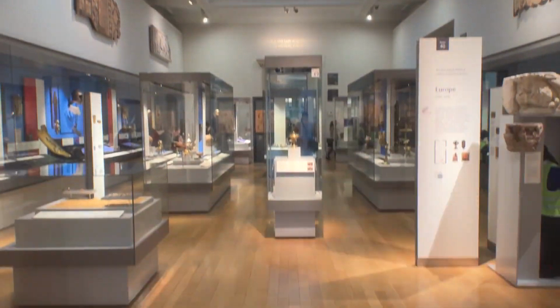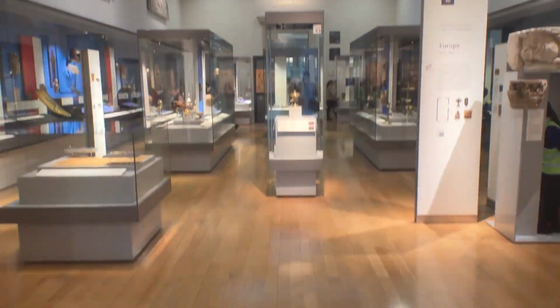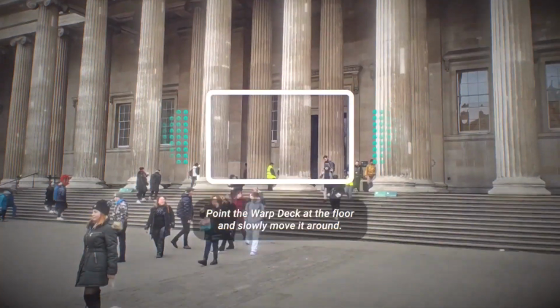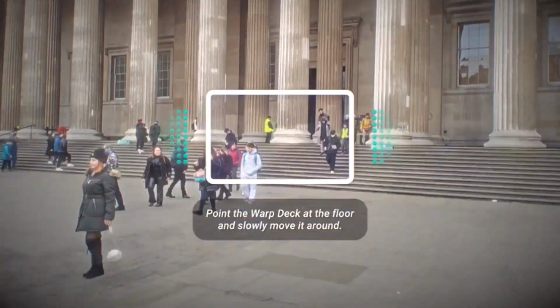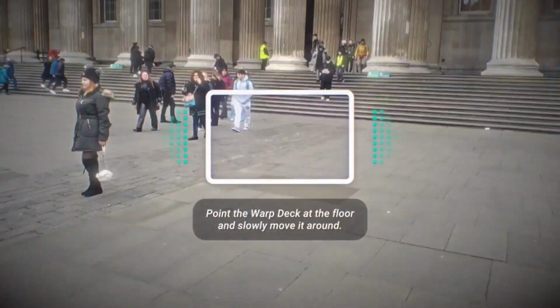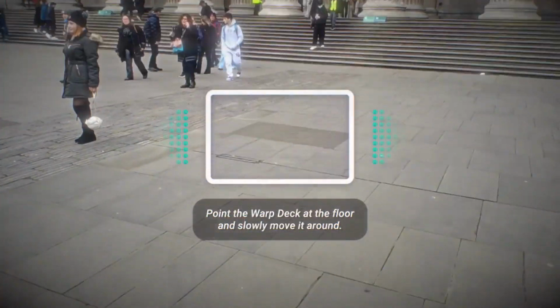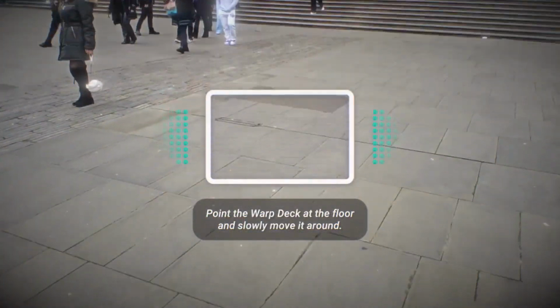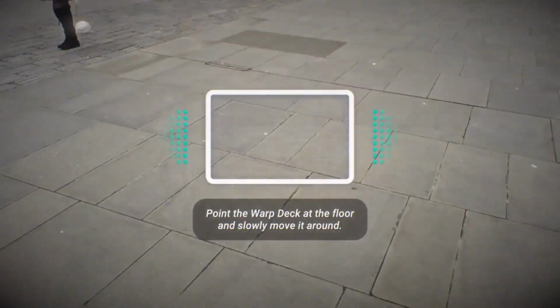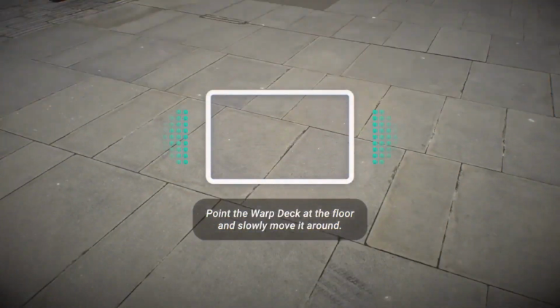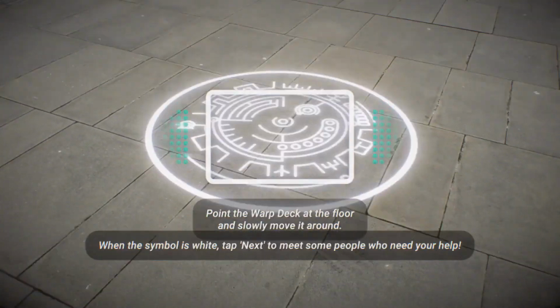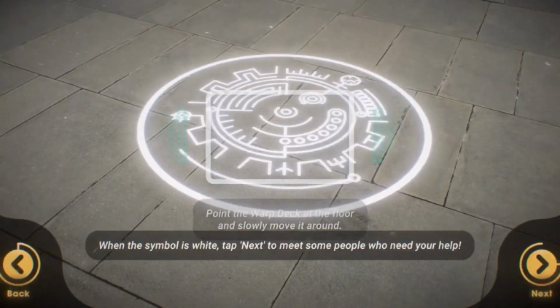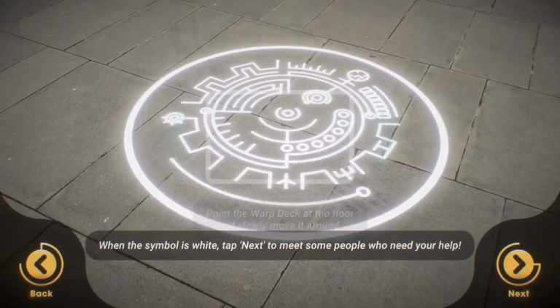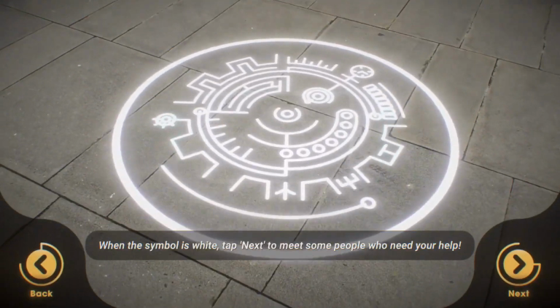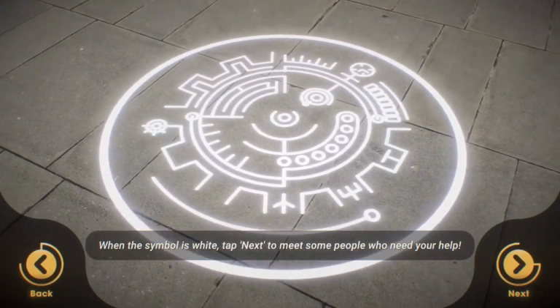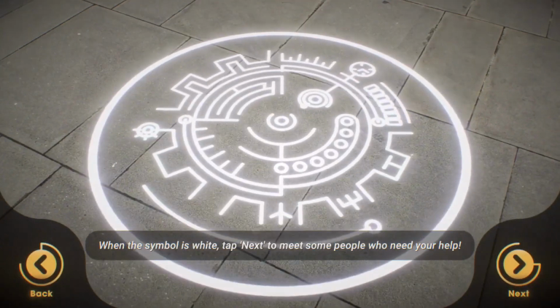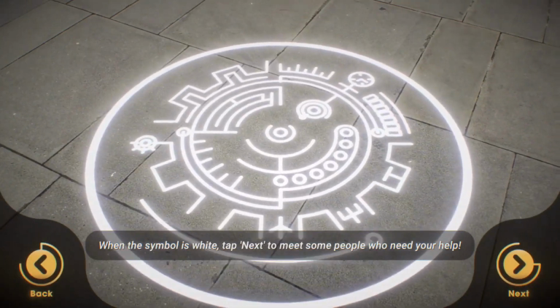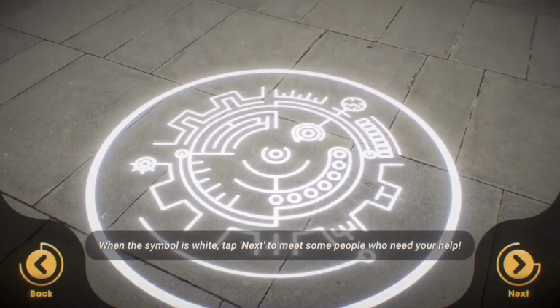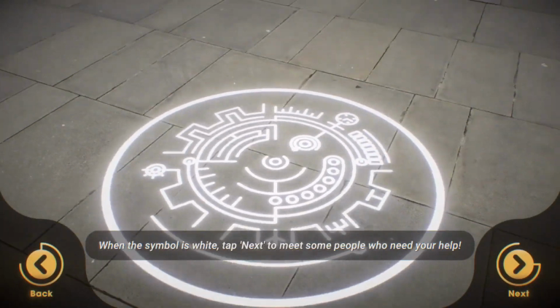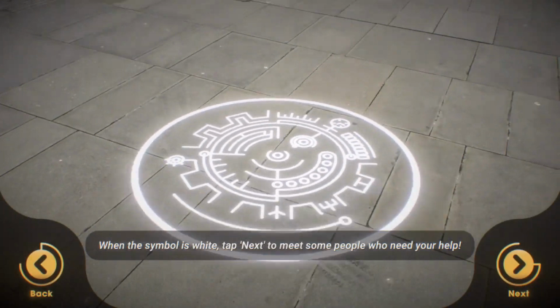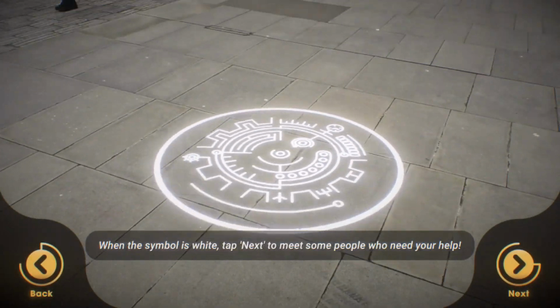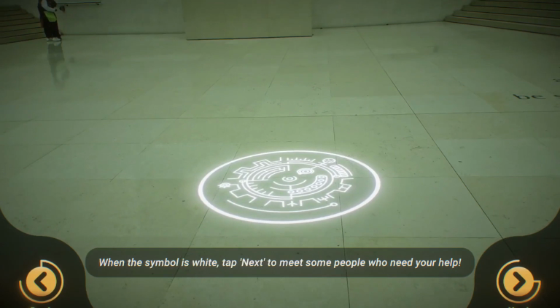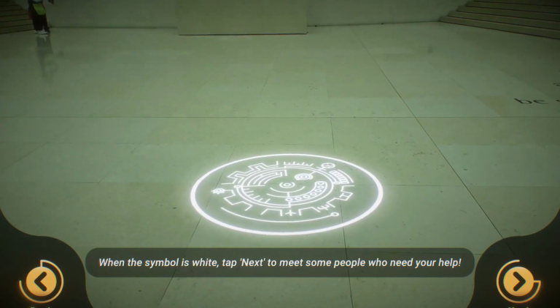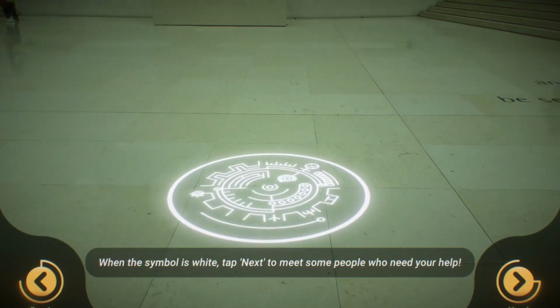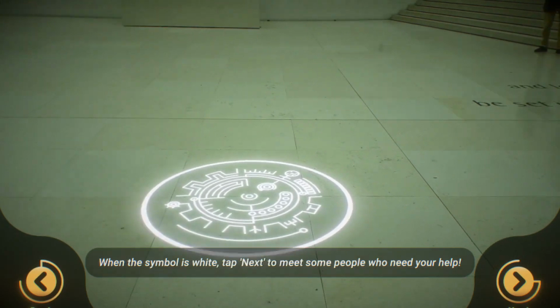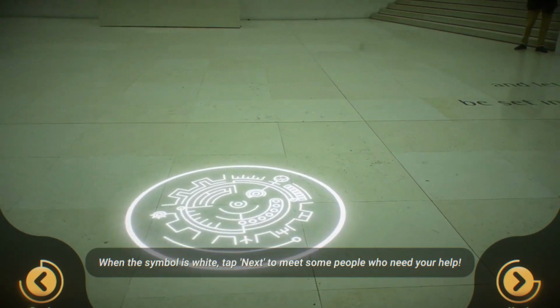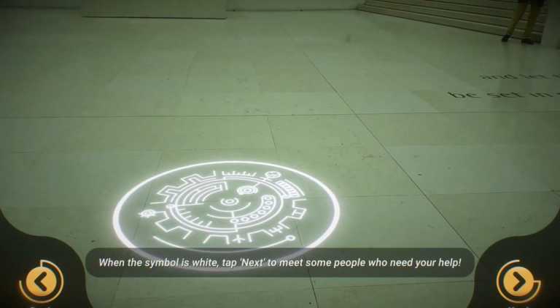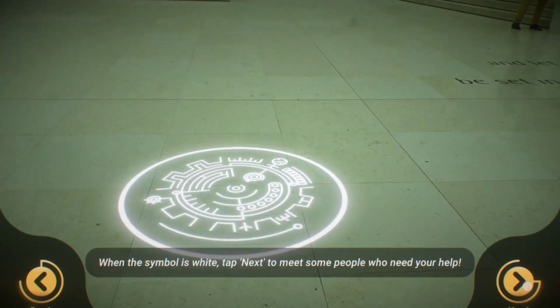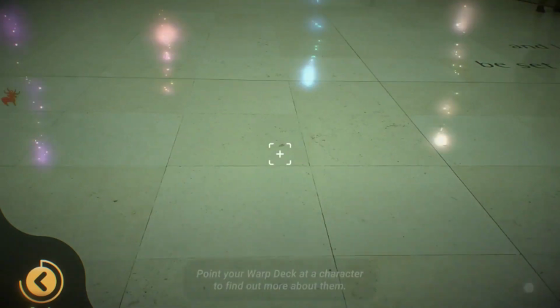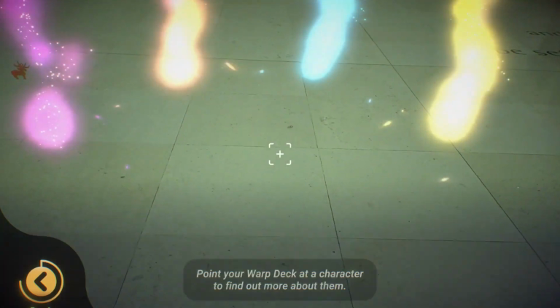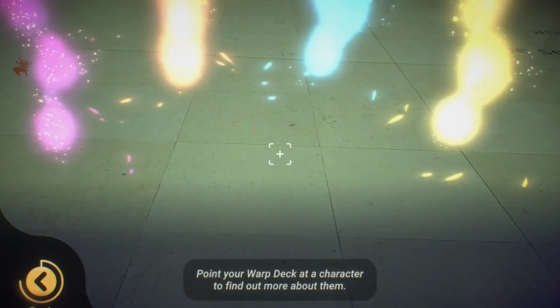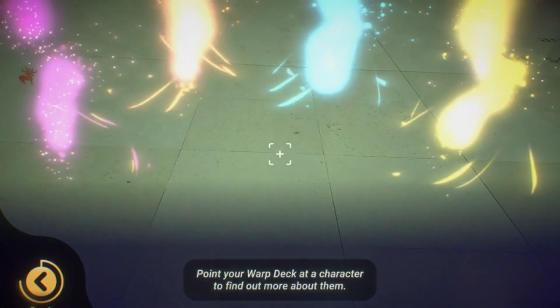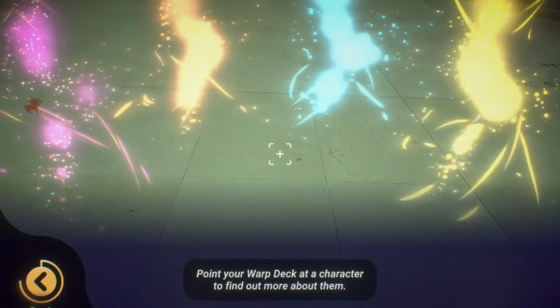Our young time champions play in groups of two or three, using a magical warp deck to help characters who are lost in time.